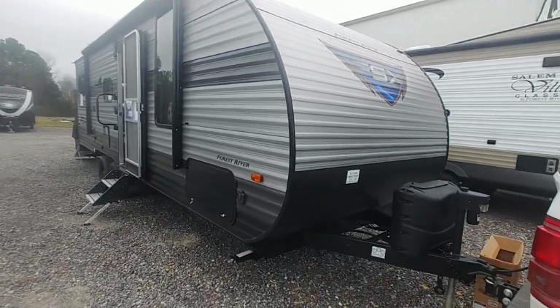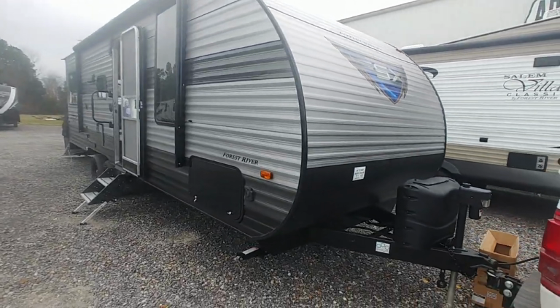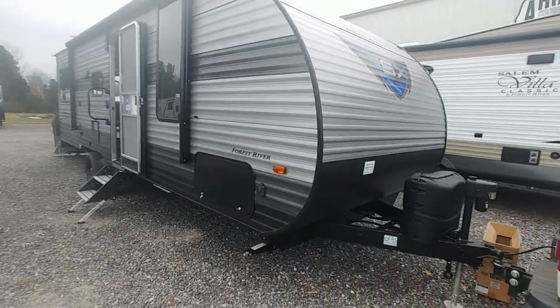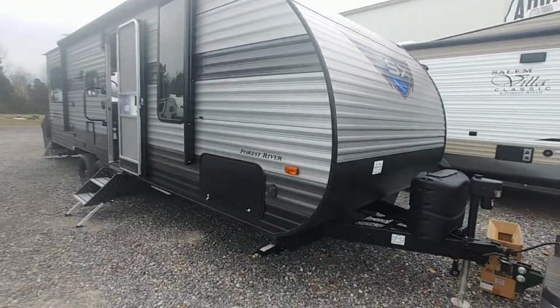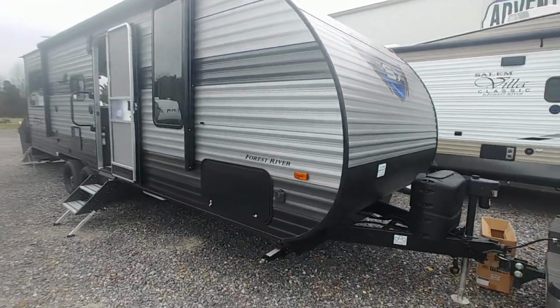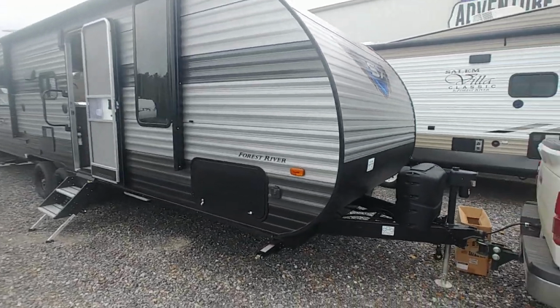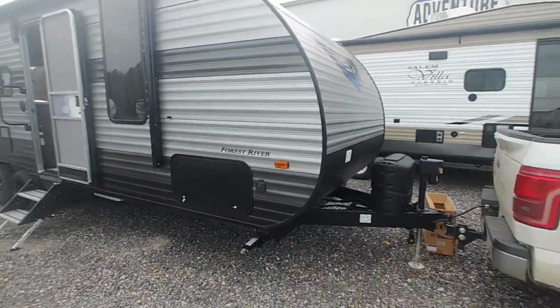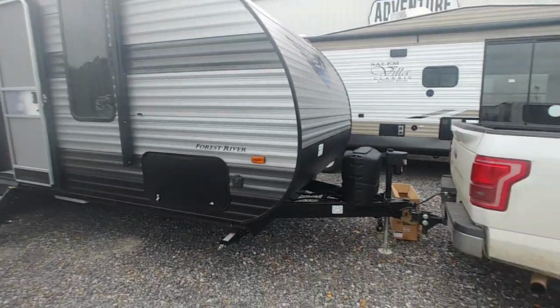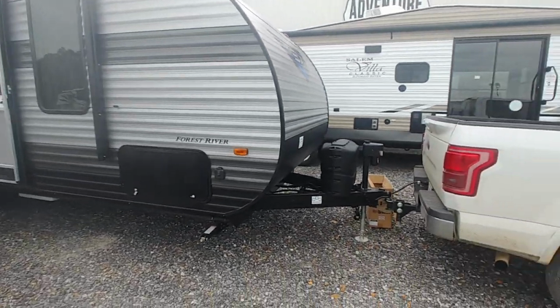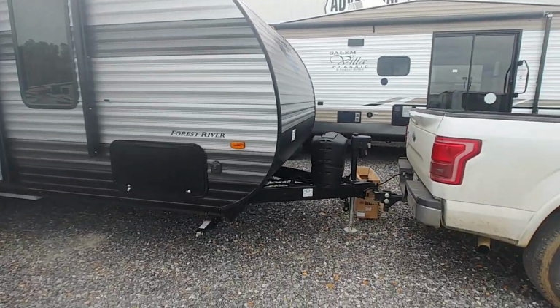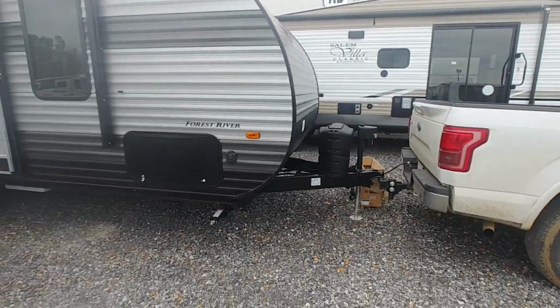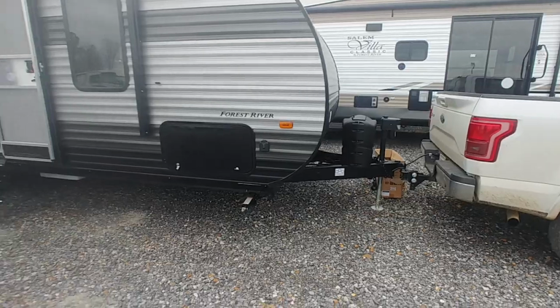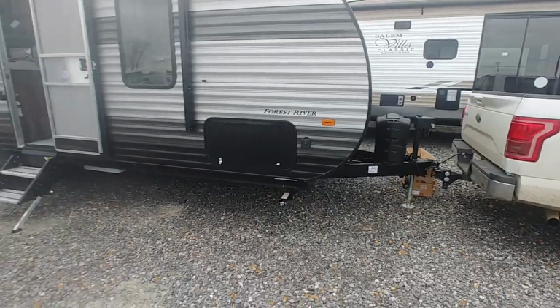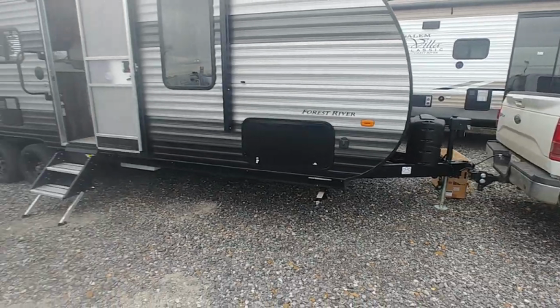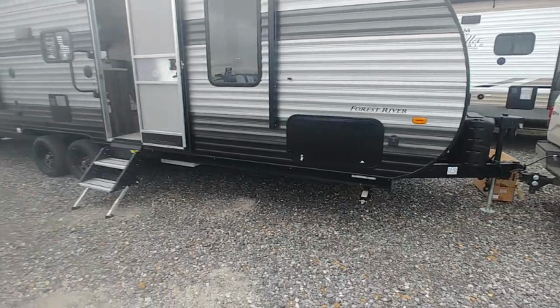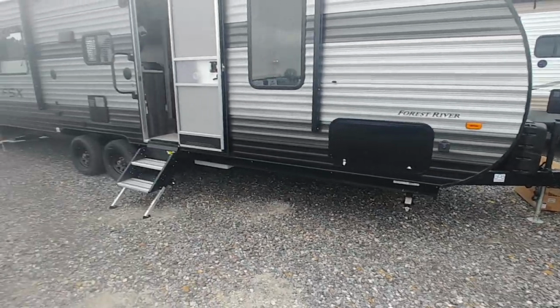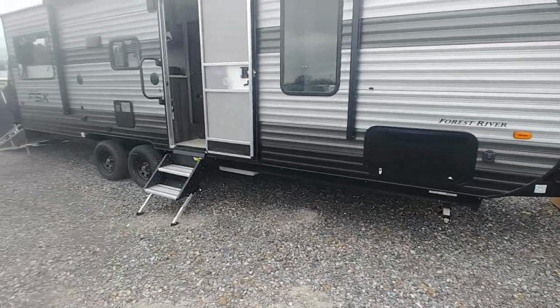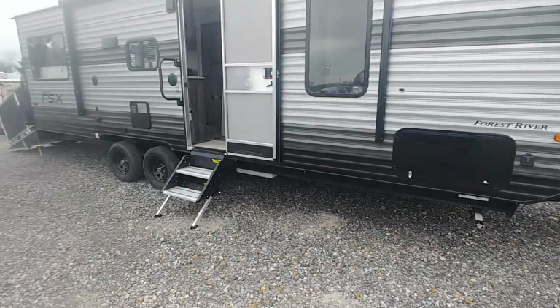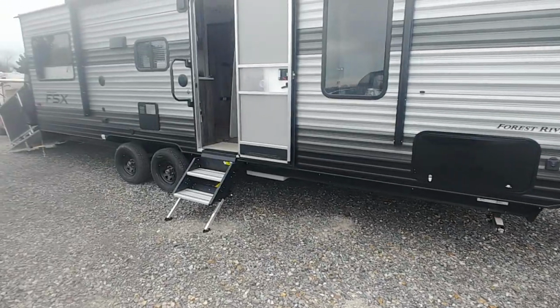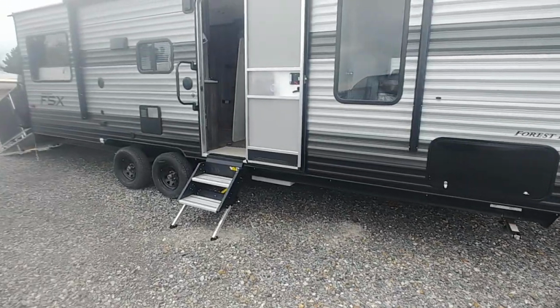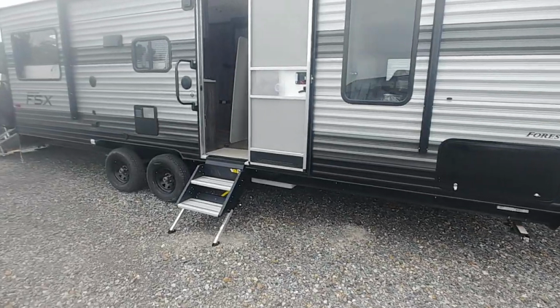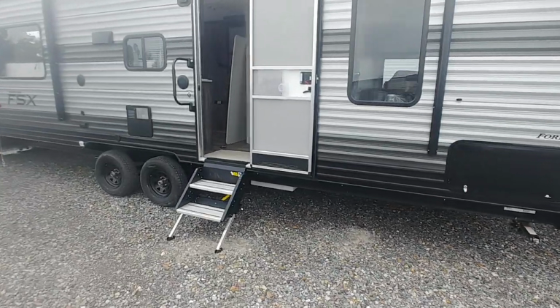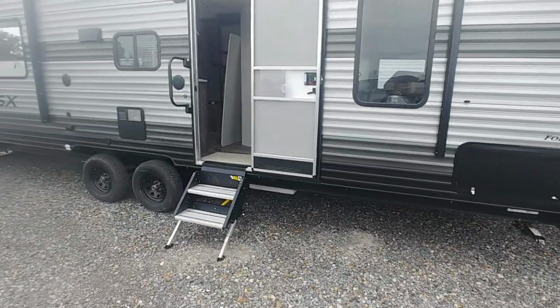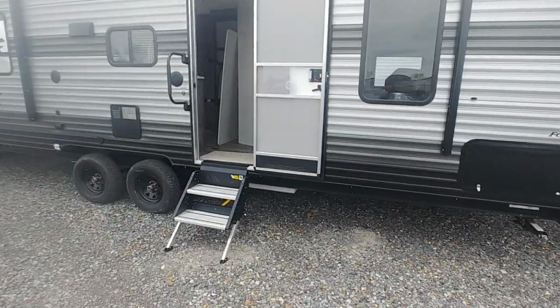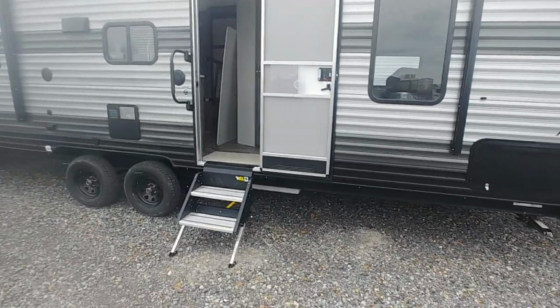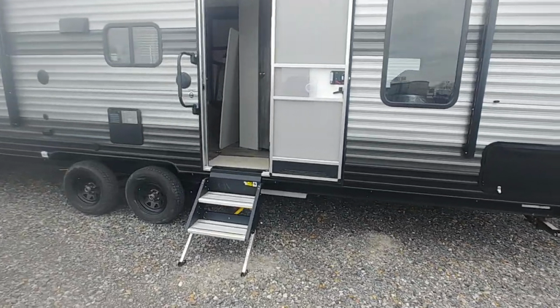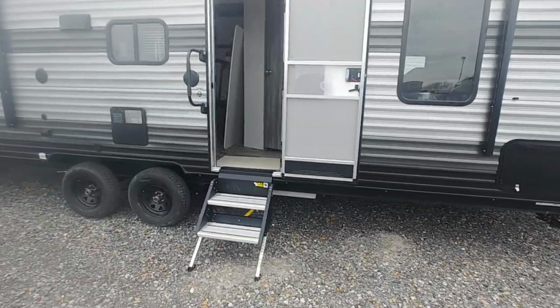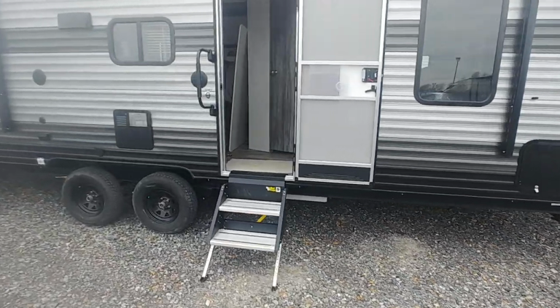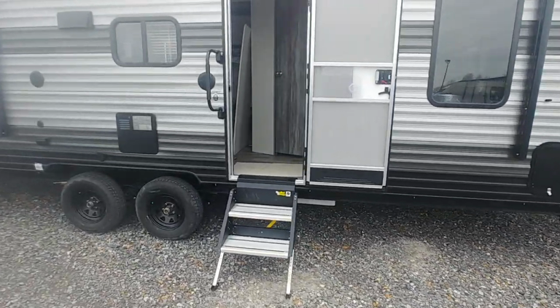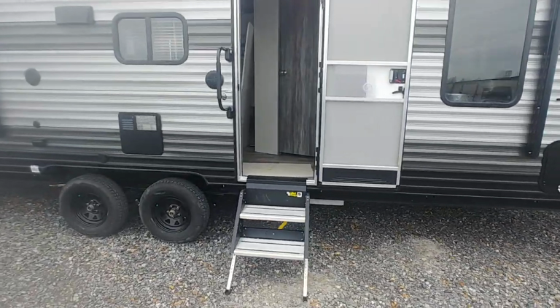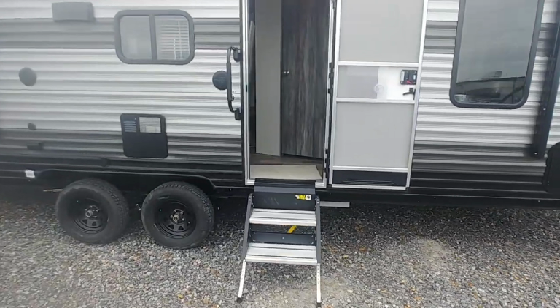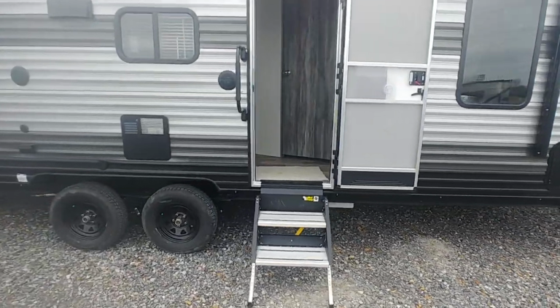Great unit — power tongue jack, Lippard Solid Step, double axle unit, weighs less than 5,000 pounds.